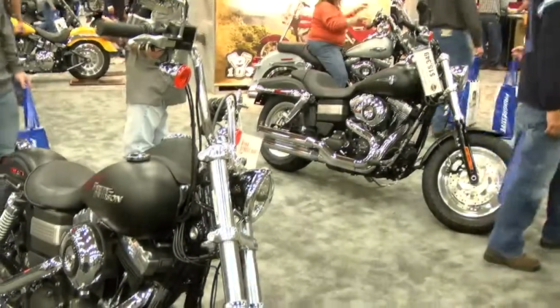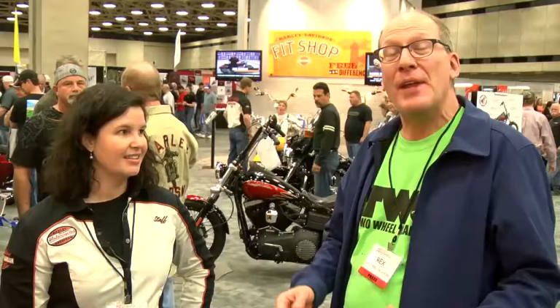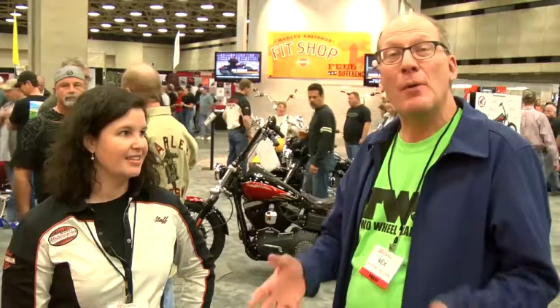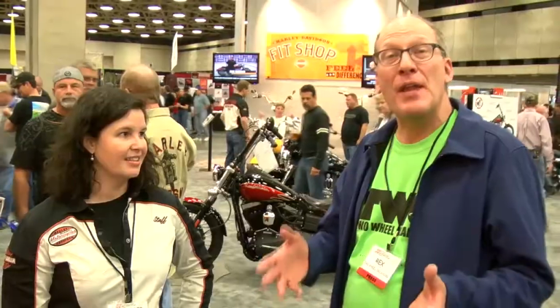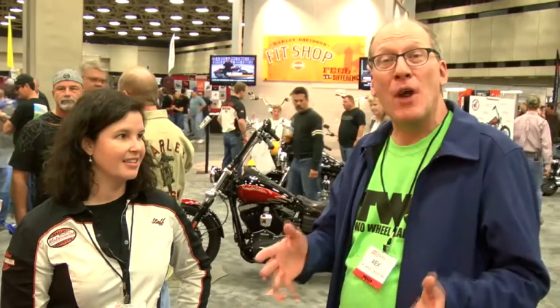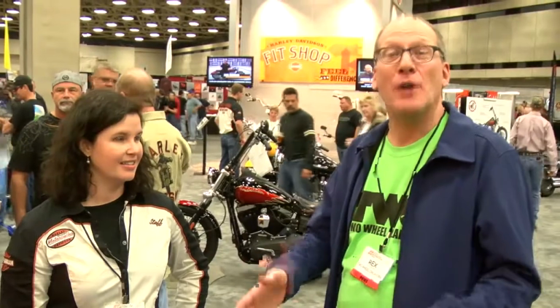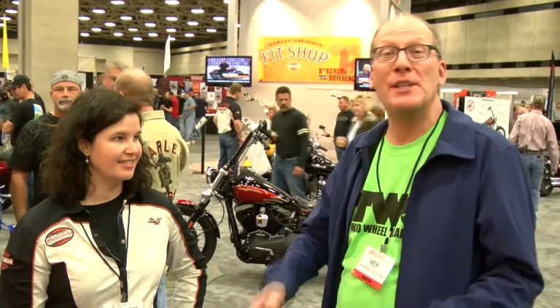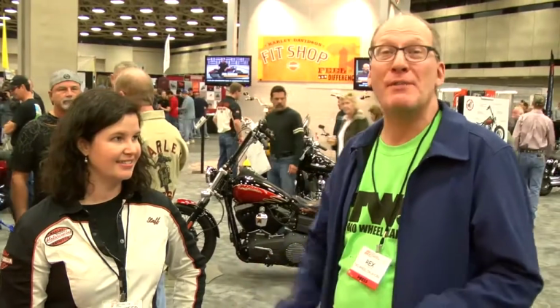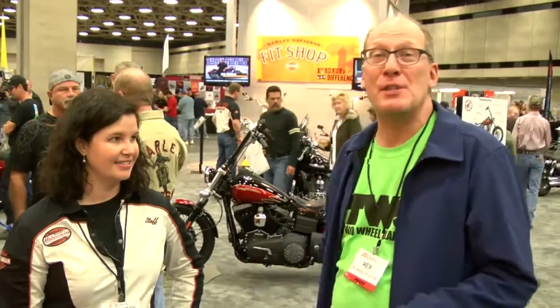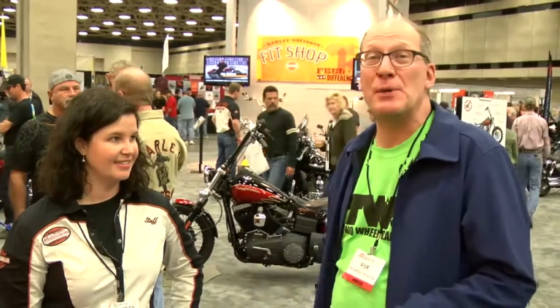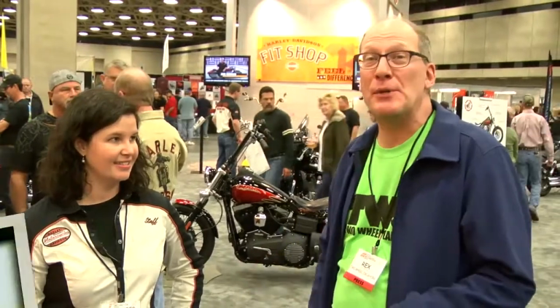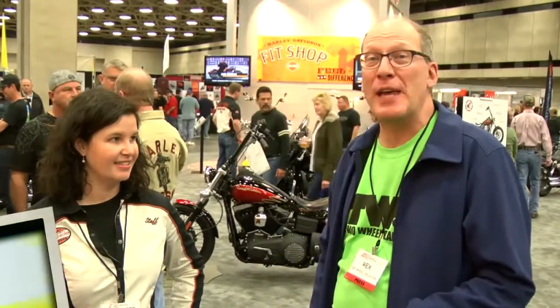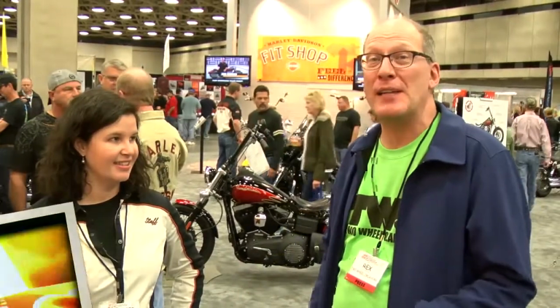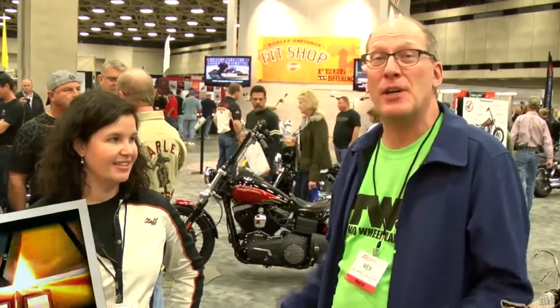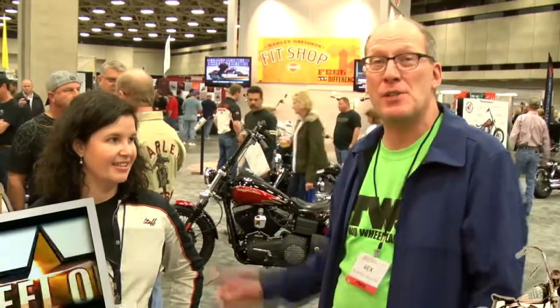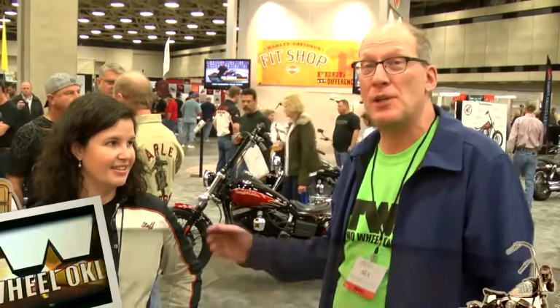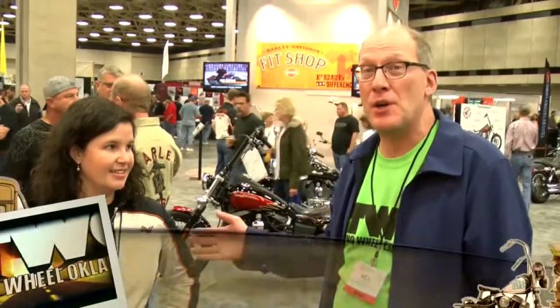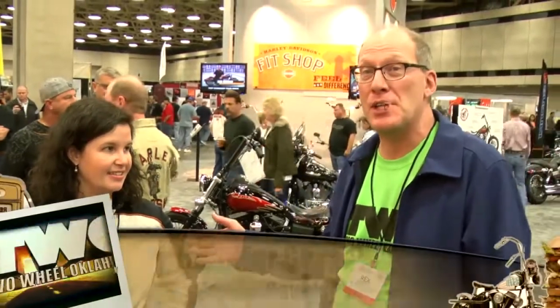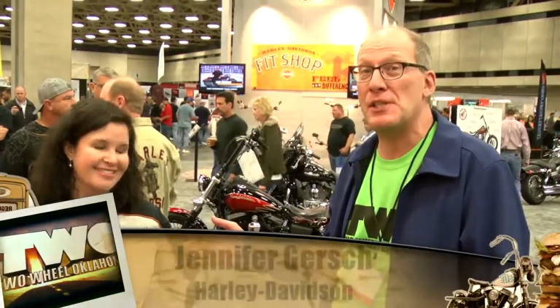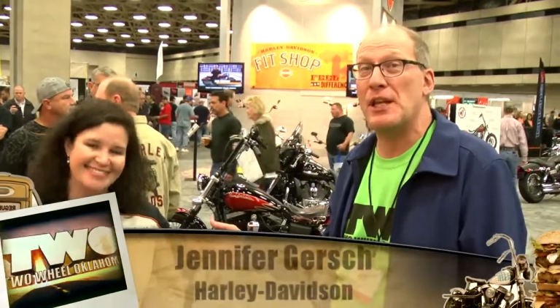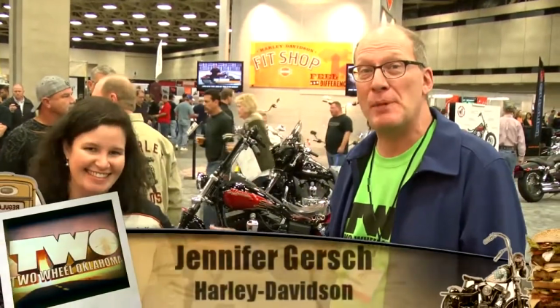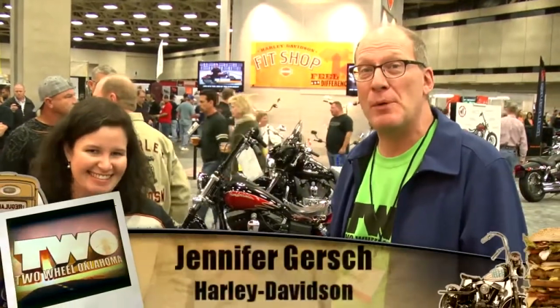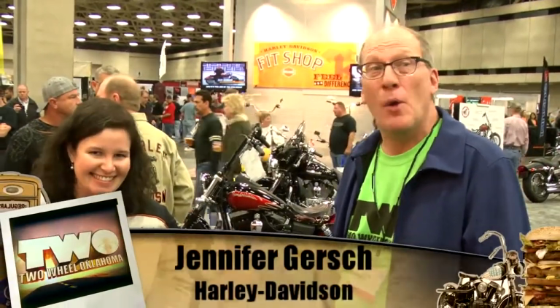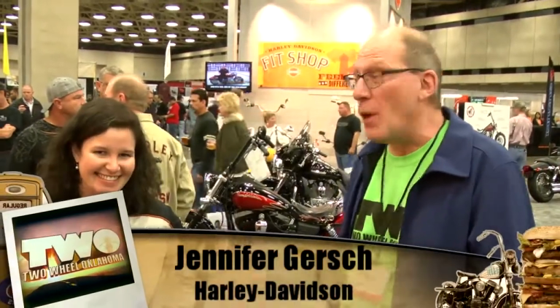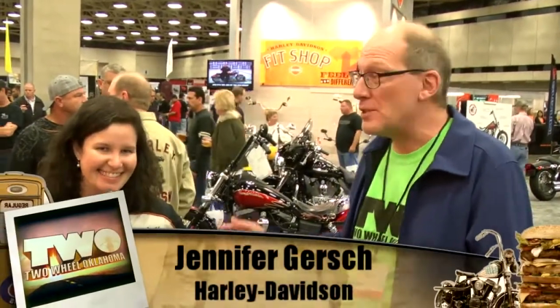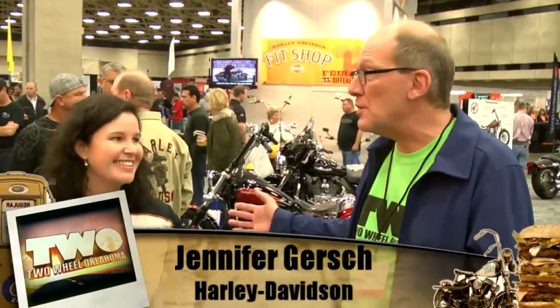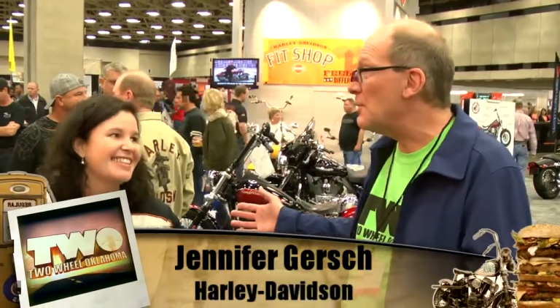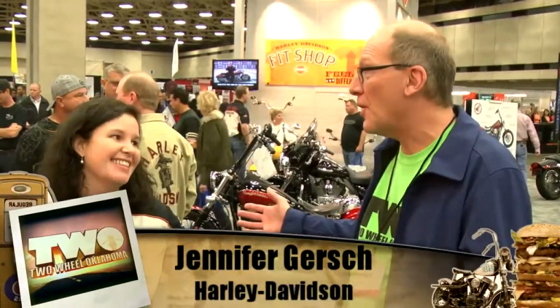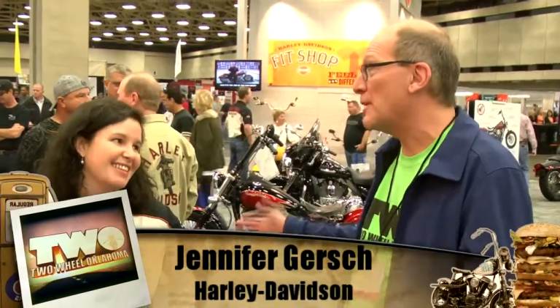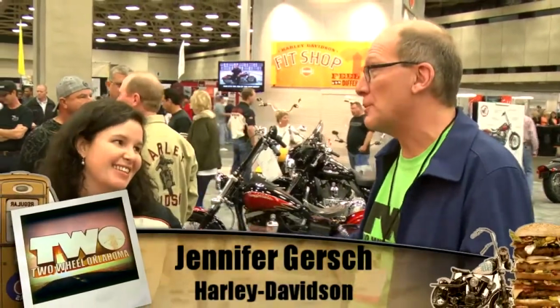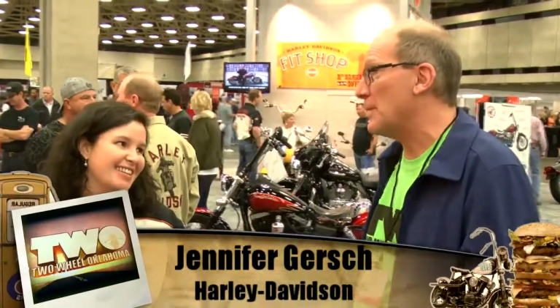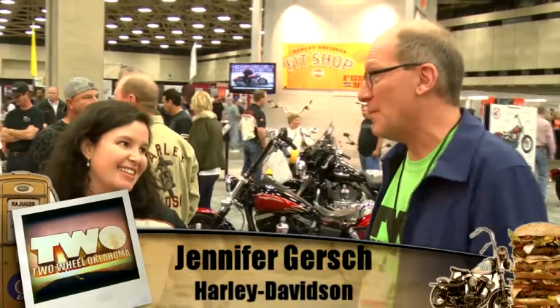Now we're in the Harley-Davidson booth, and I talked Jen Gersh into telling me what's new with Harley for 2012.